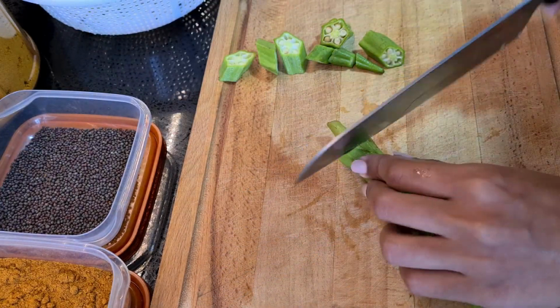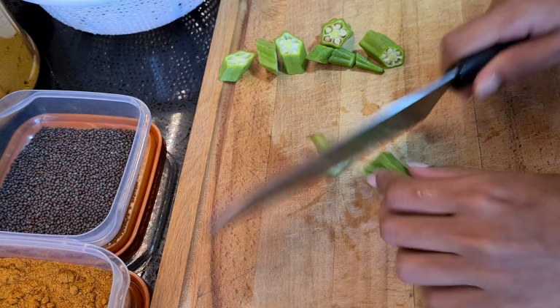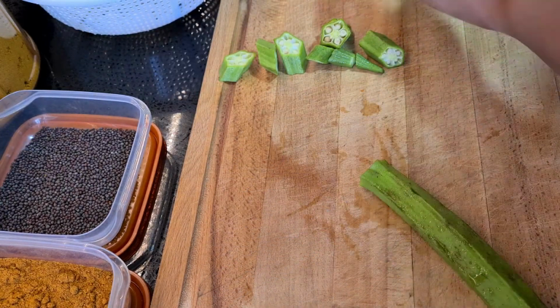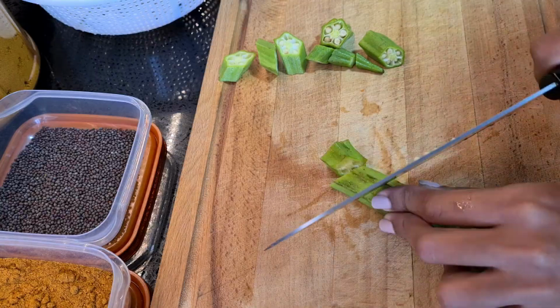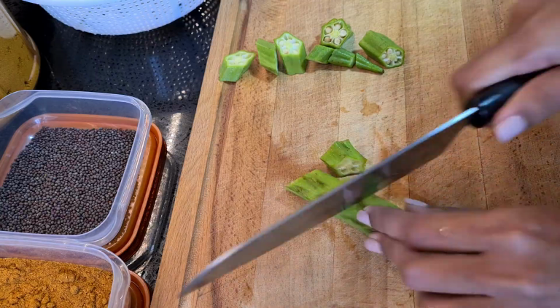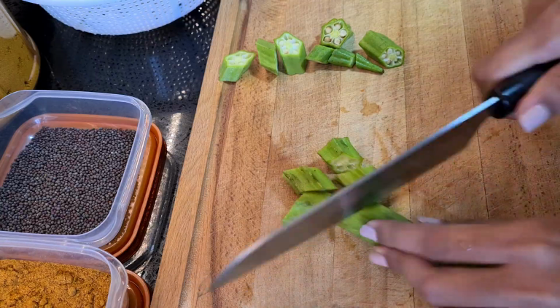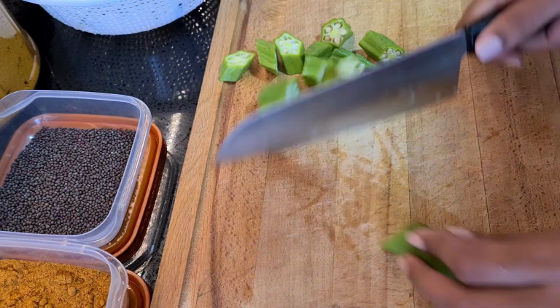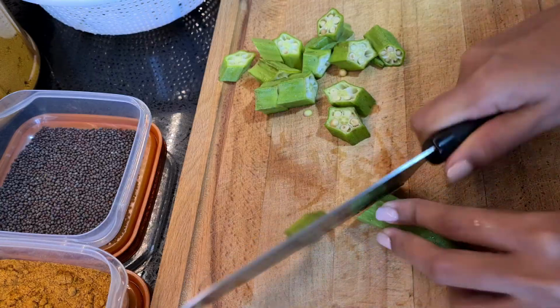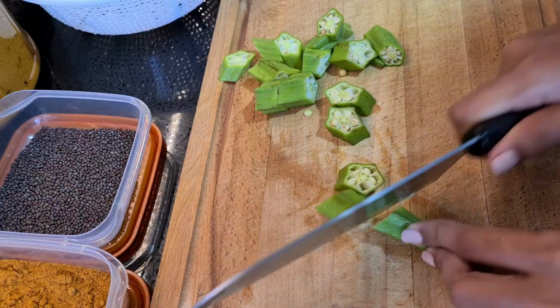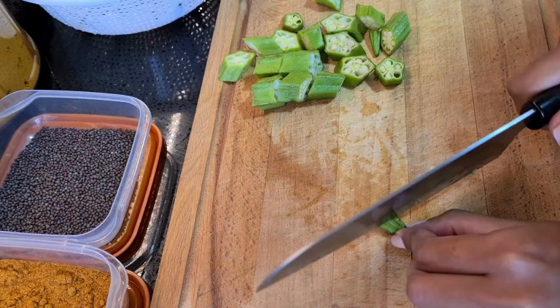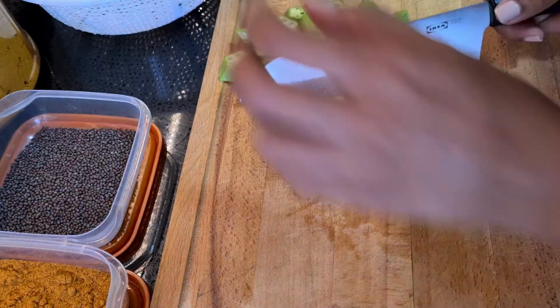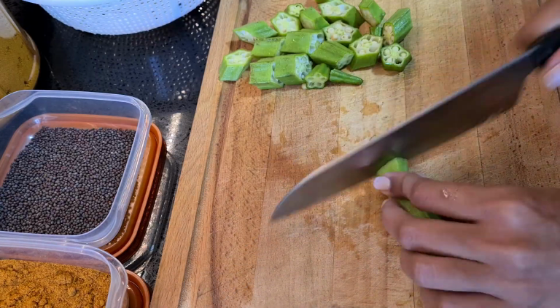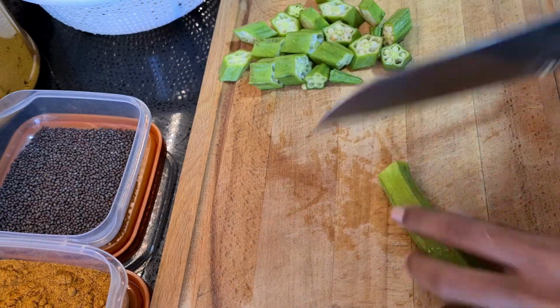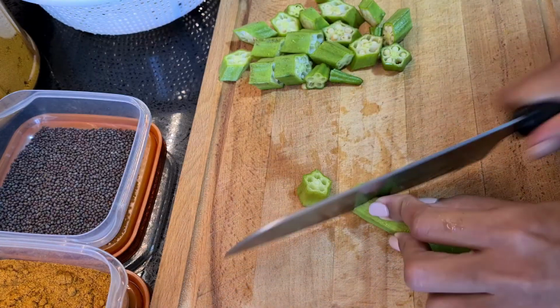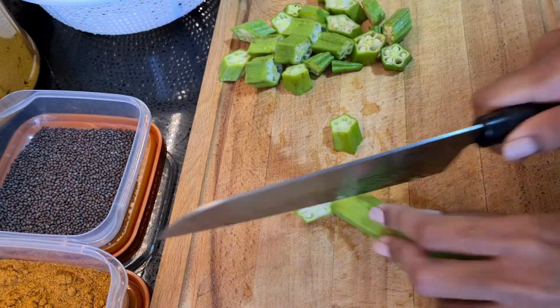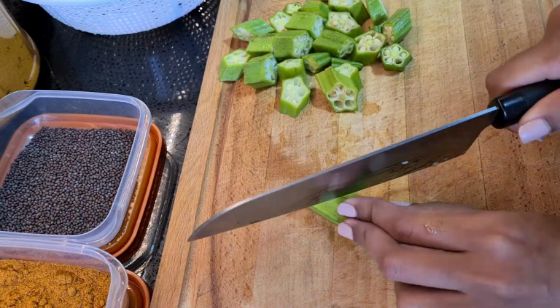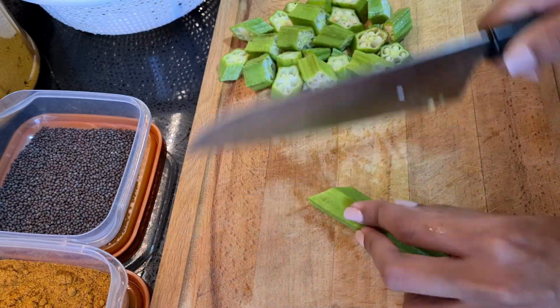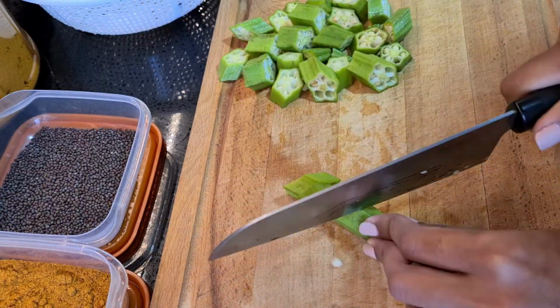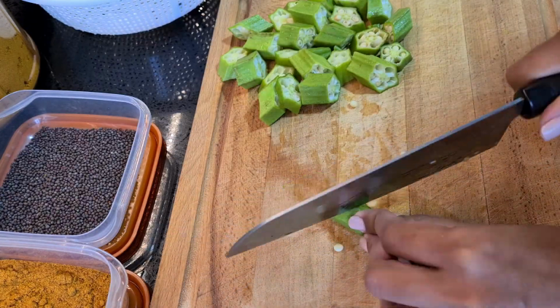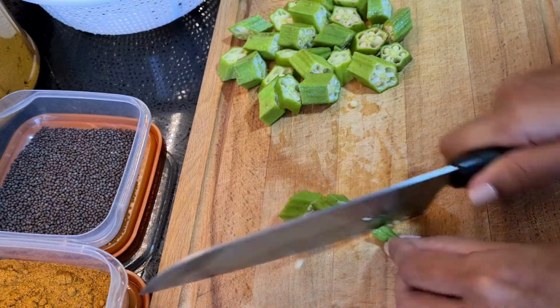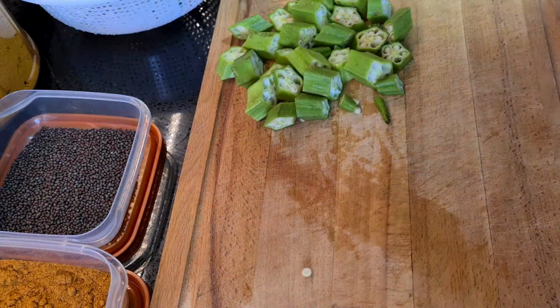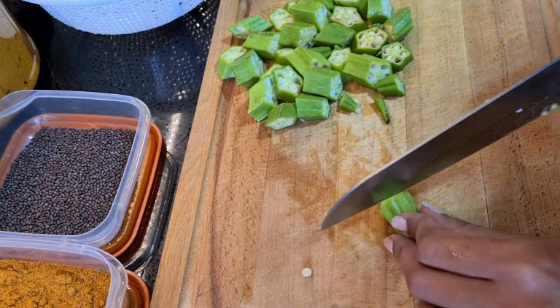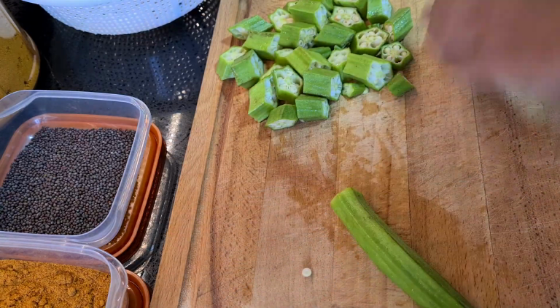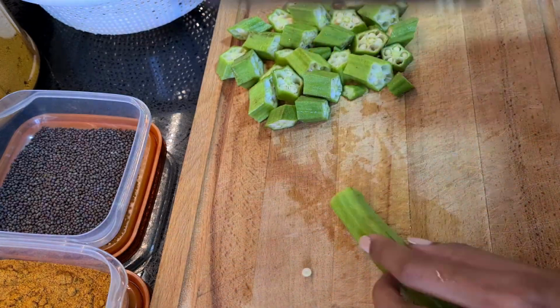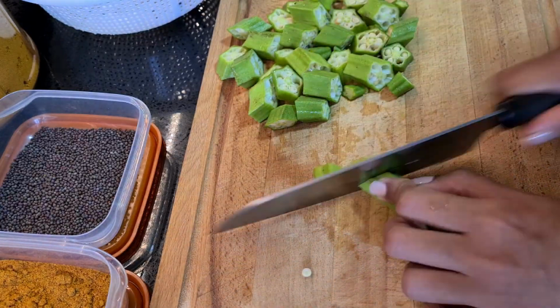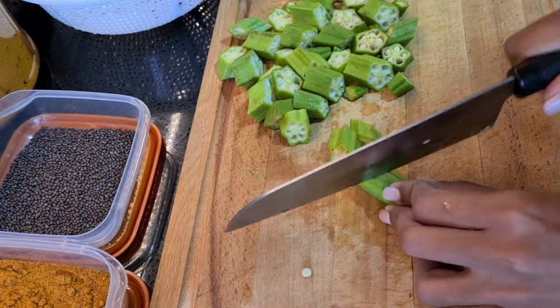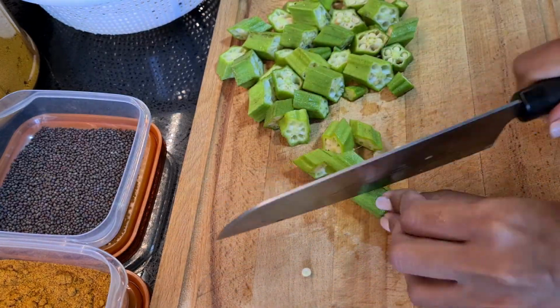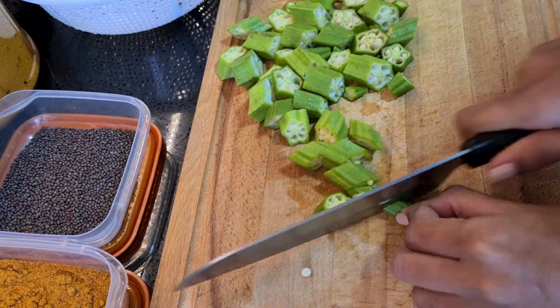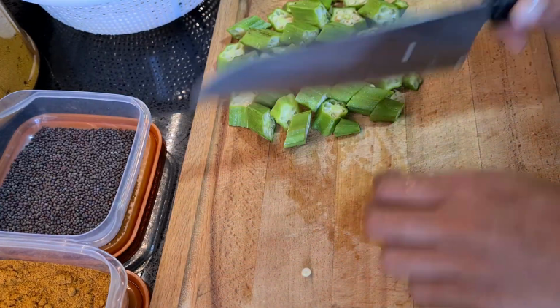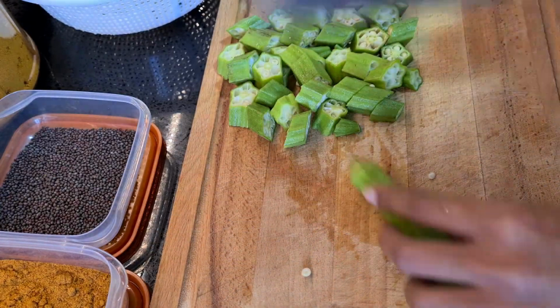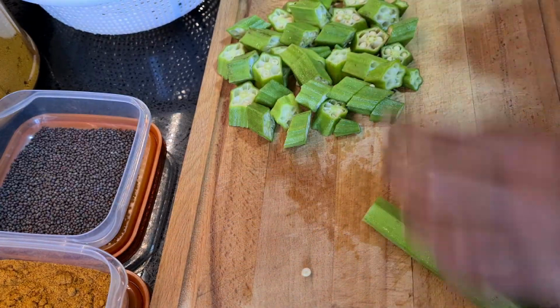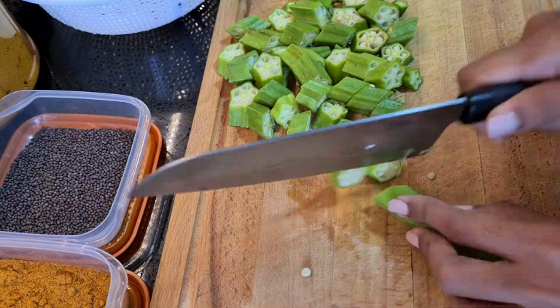Start by cutting off the hard stem and just slice through your okra. Just make sure that you don't cut them too thin.